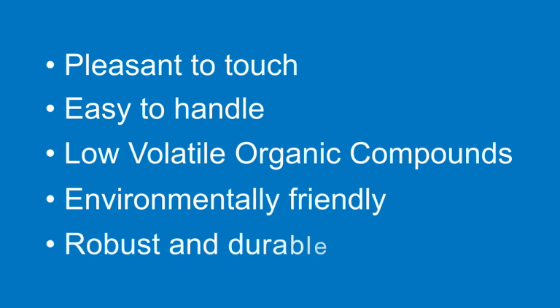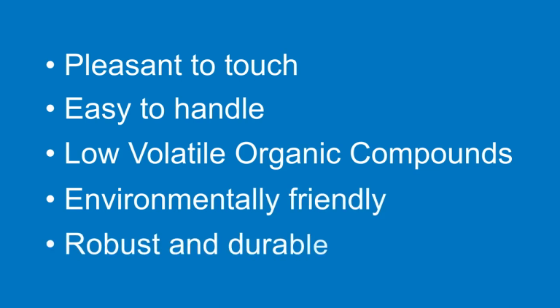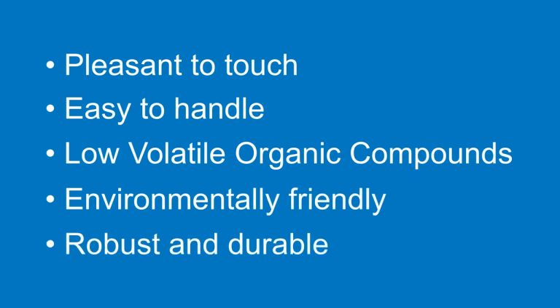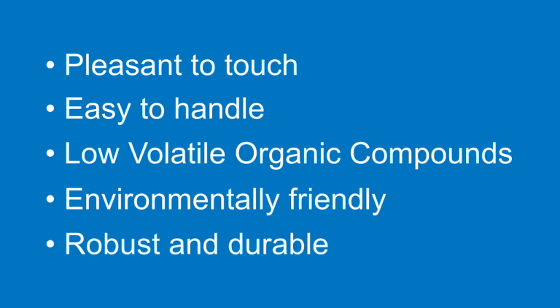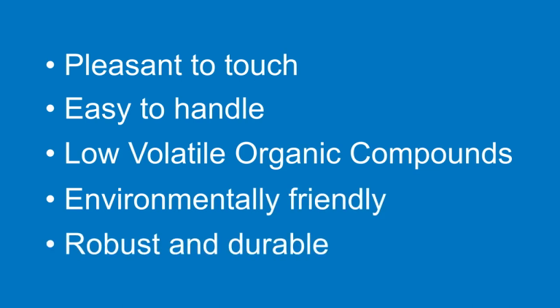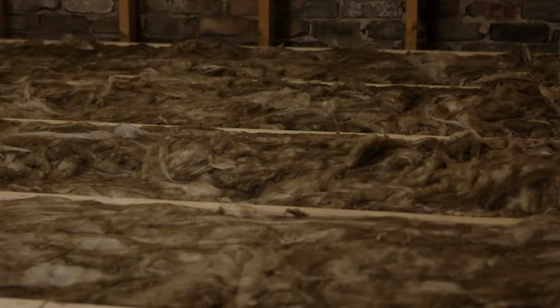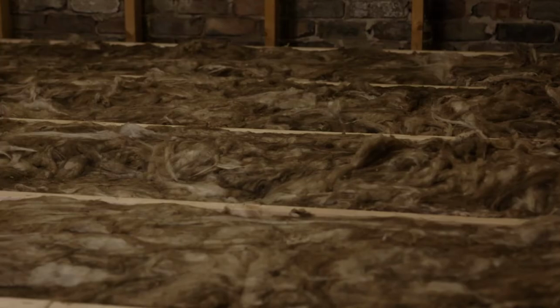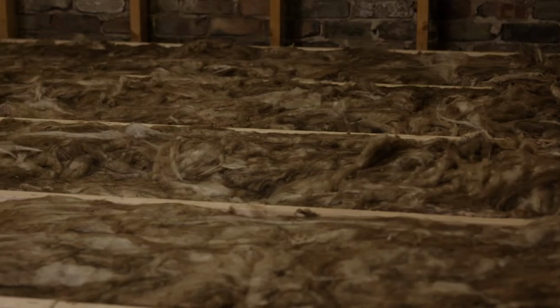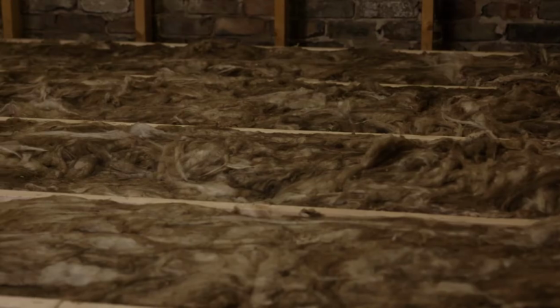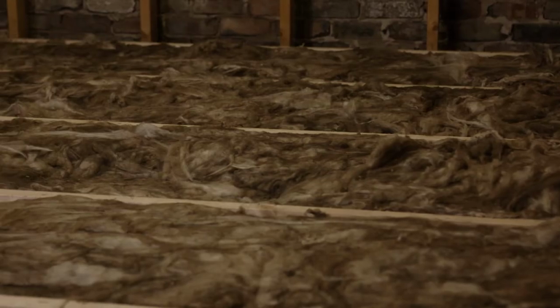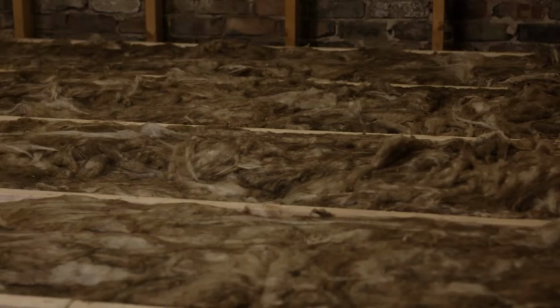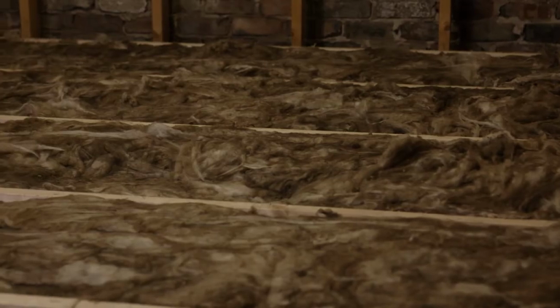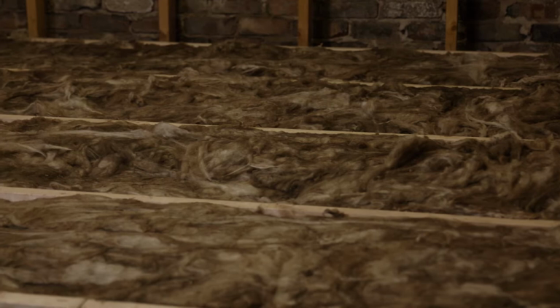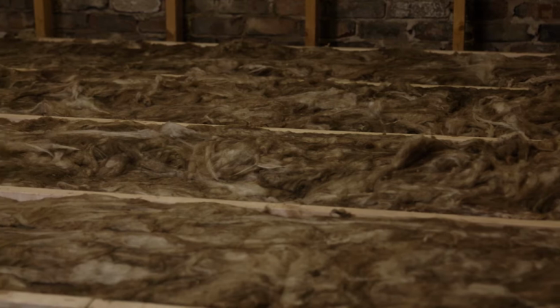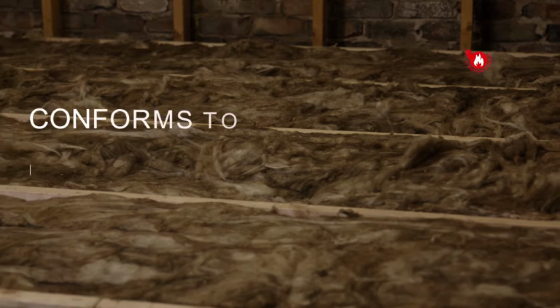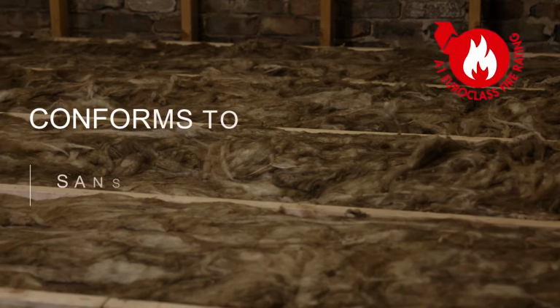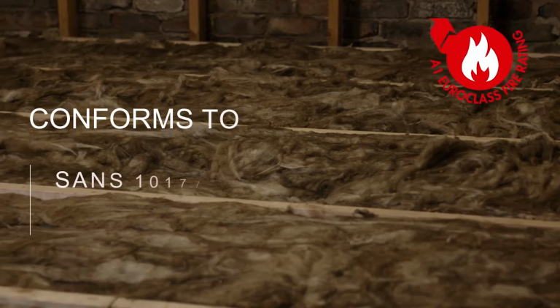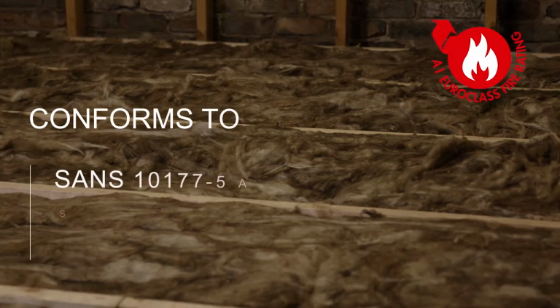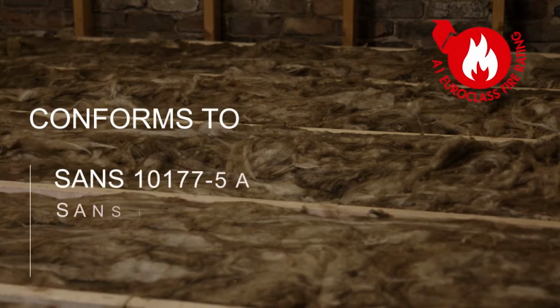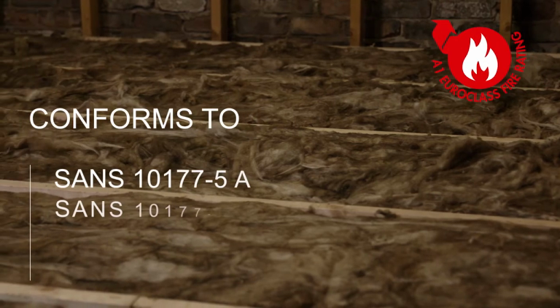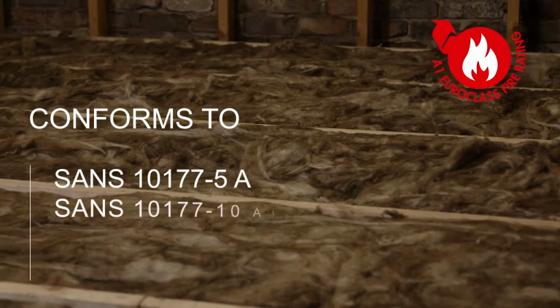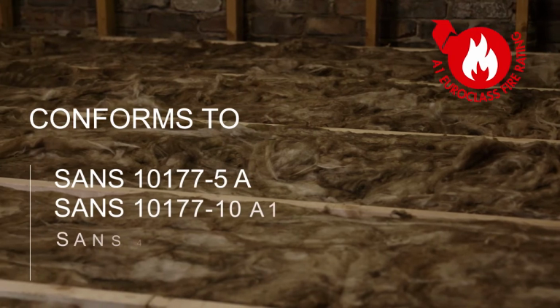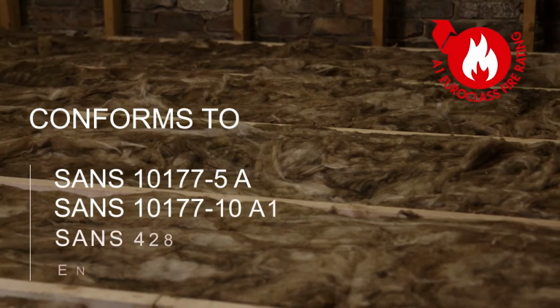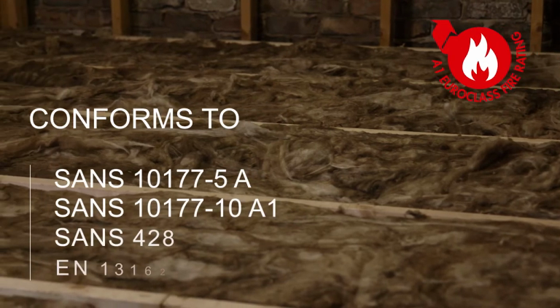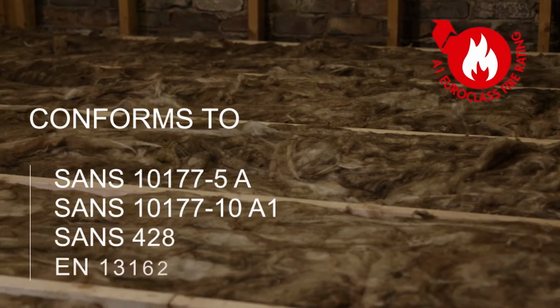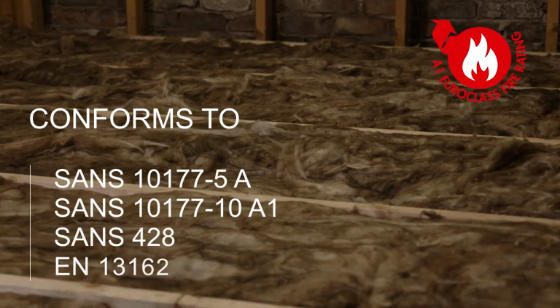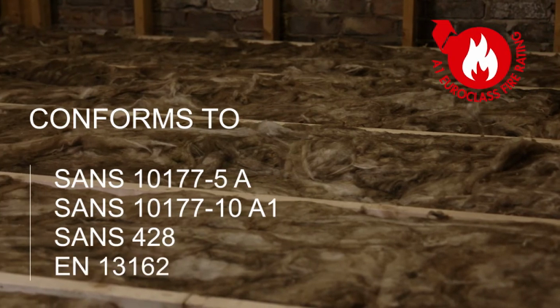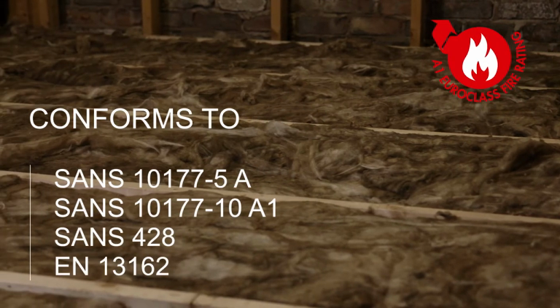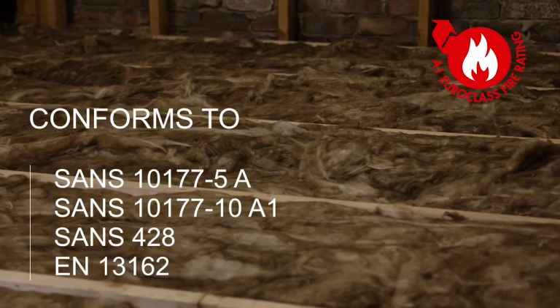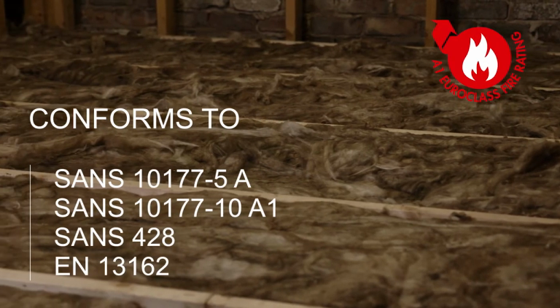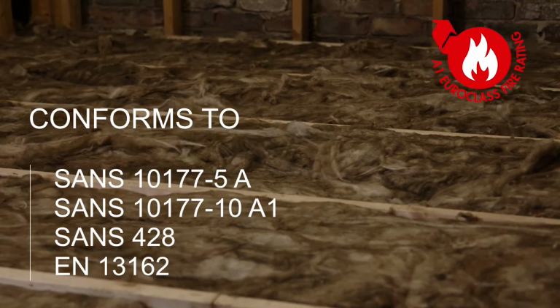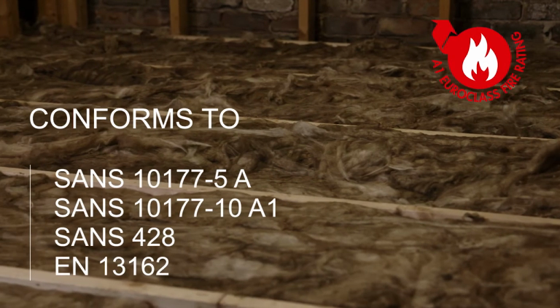The product is non-combustible and has the best possible Euro-class A1 reaction to fire classification.